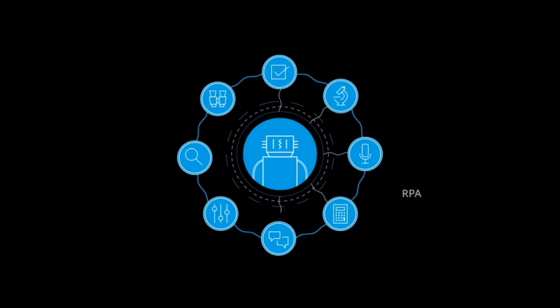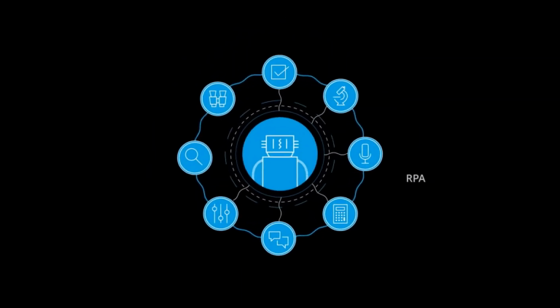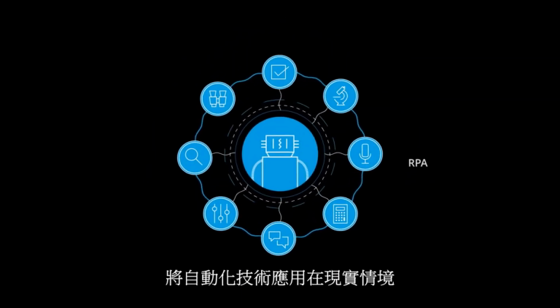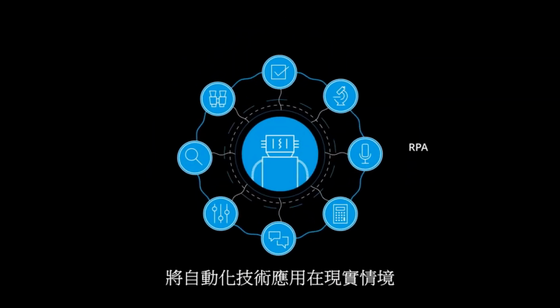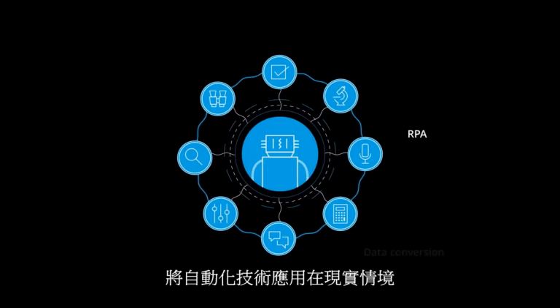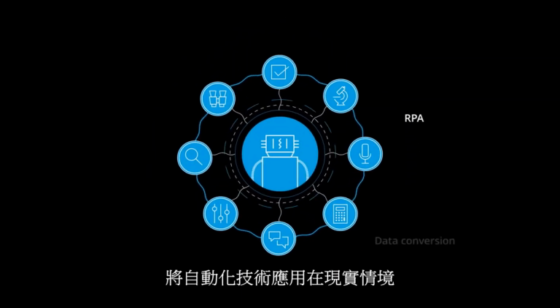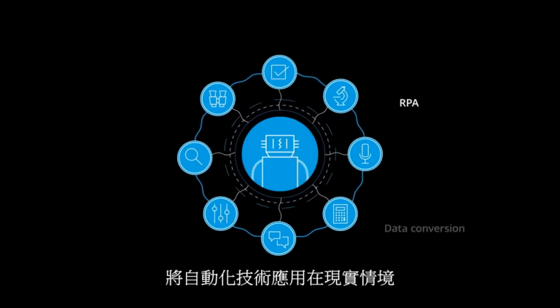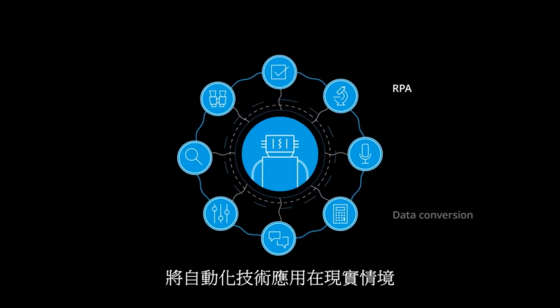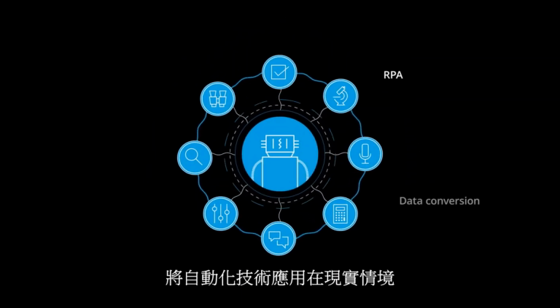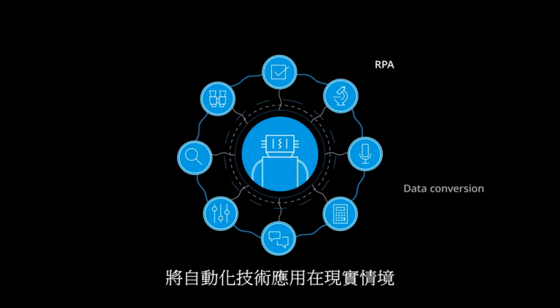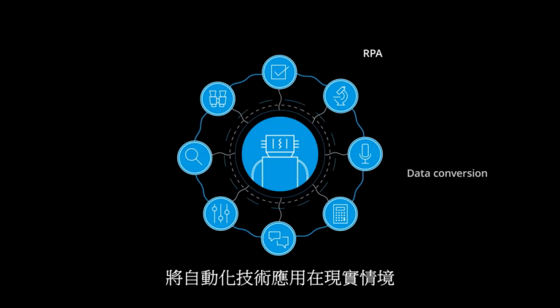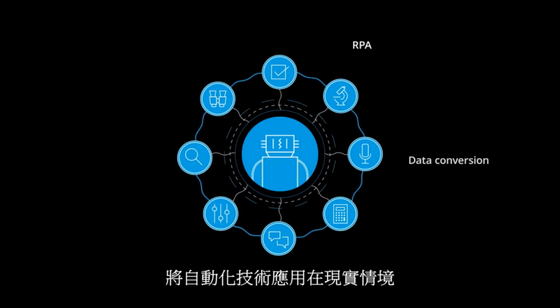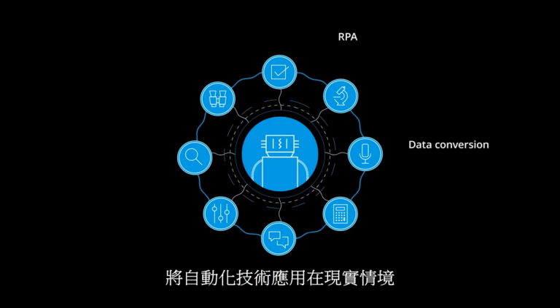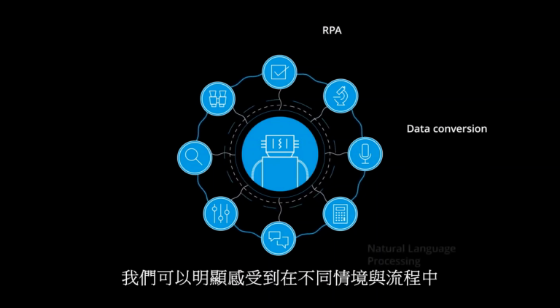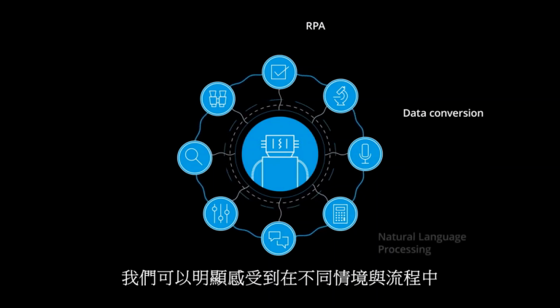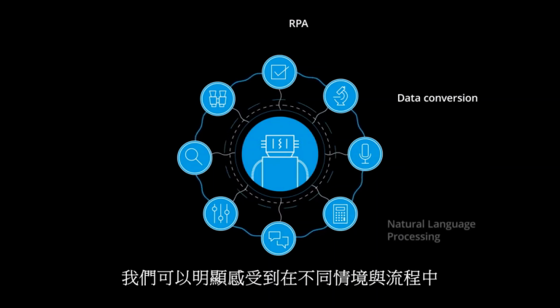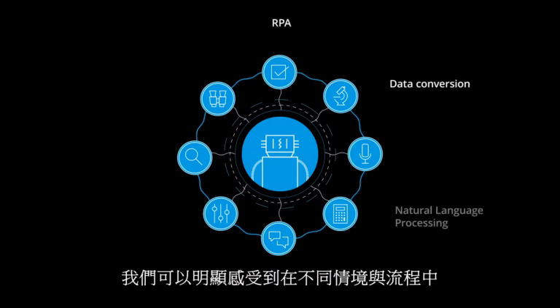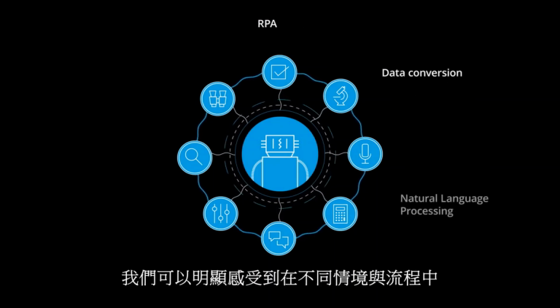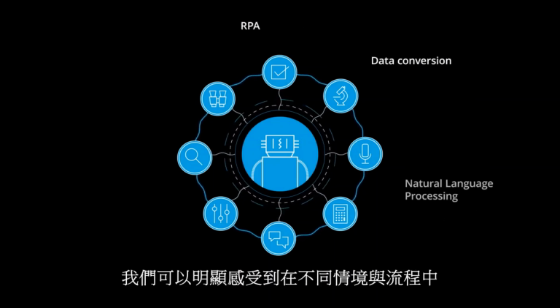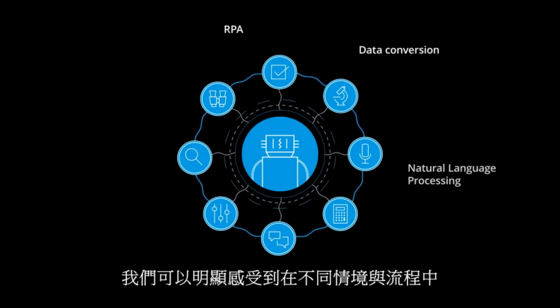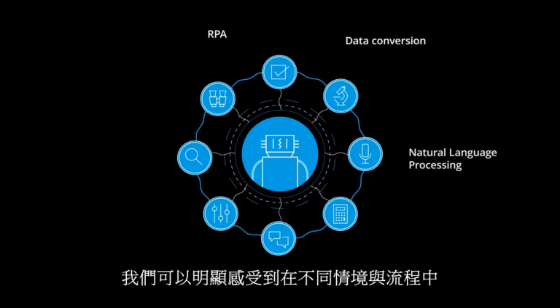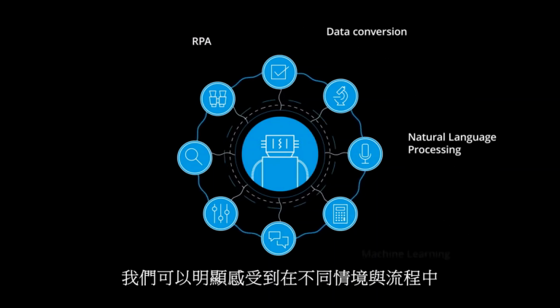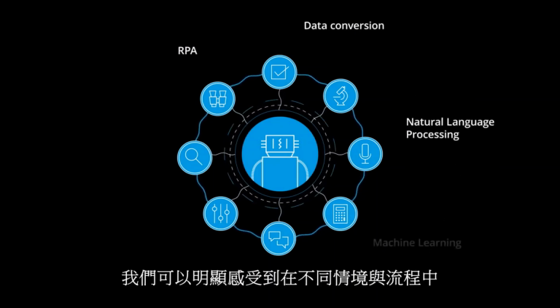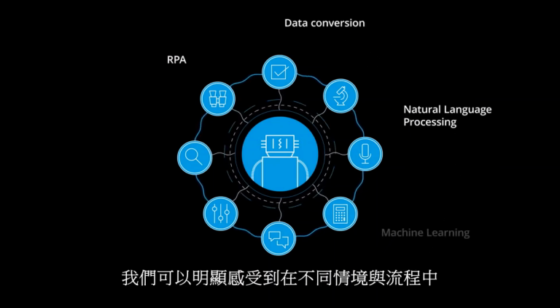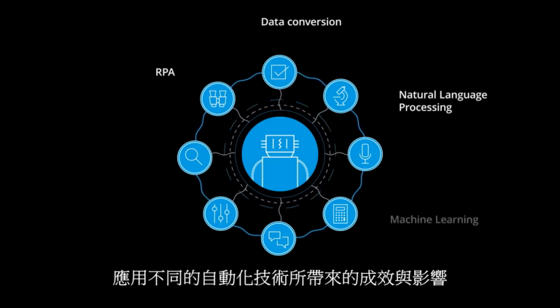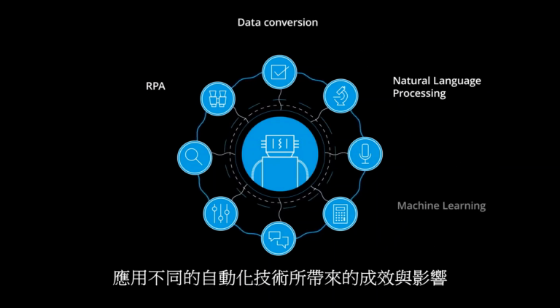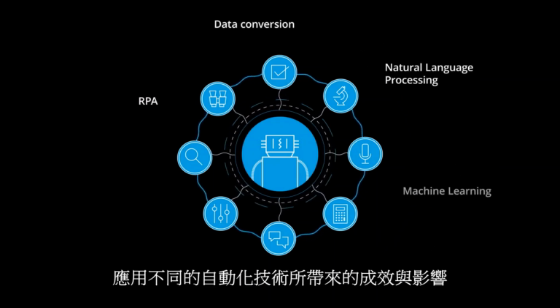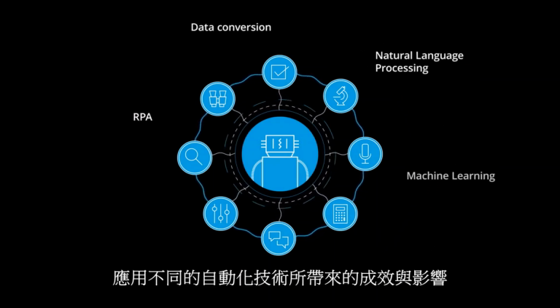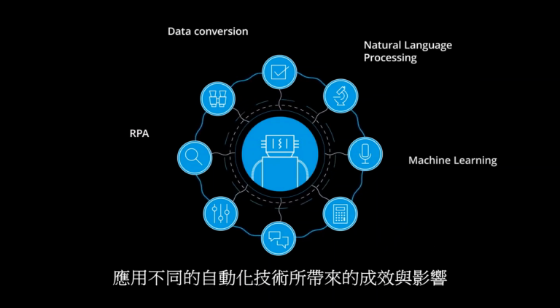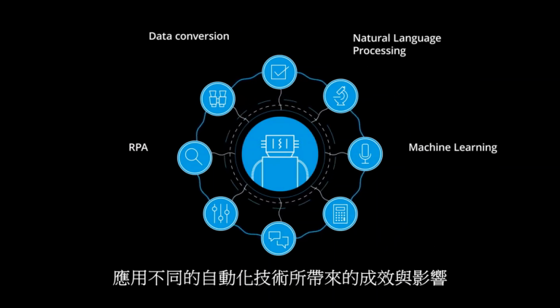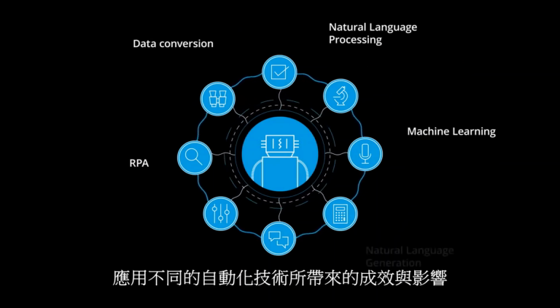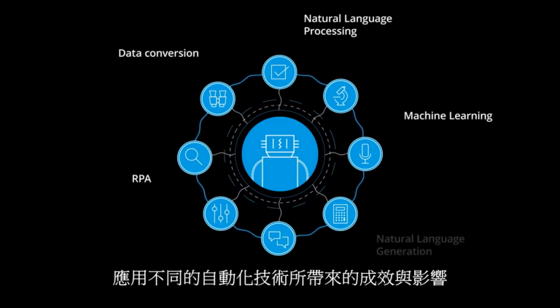Bringing these seven robotic skills to life, we can see how different types of robotic software can impact an application process.